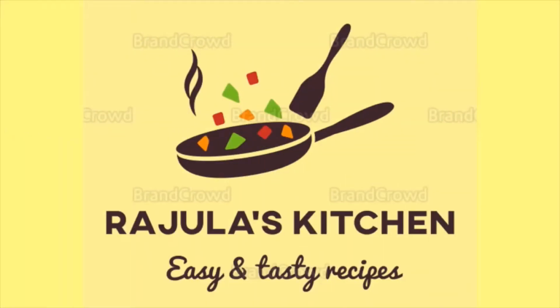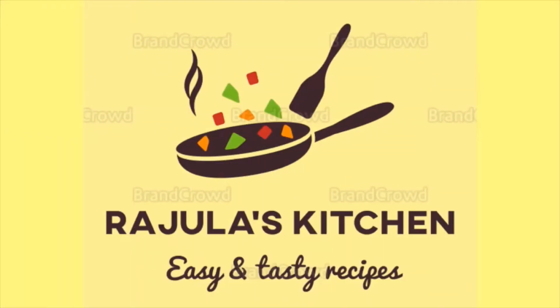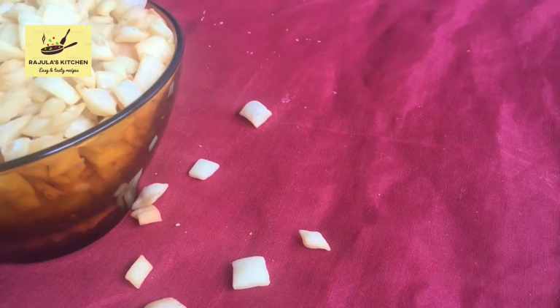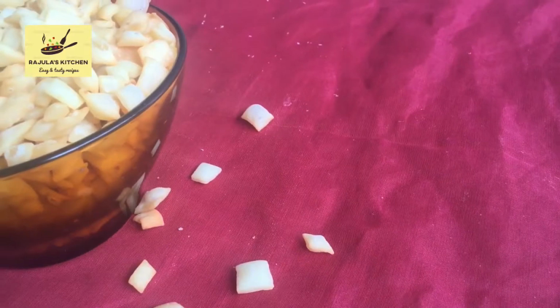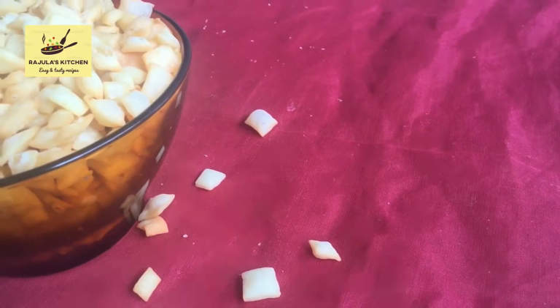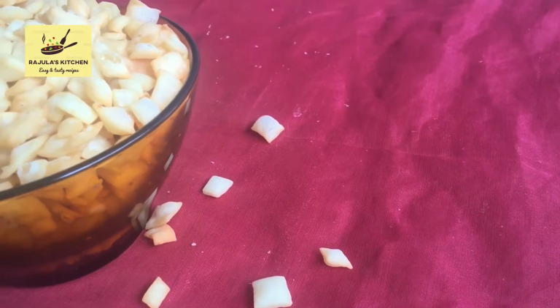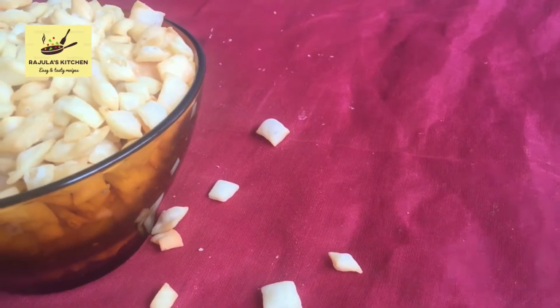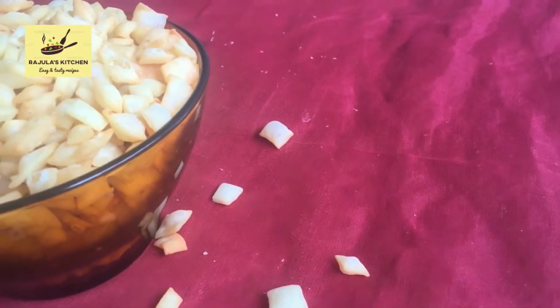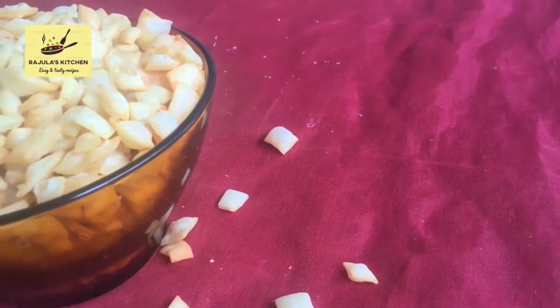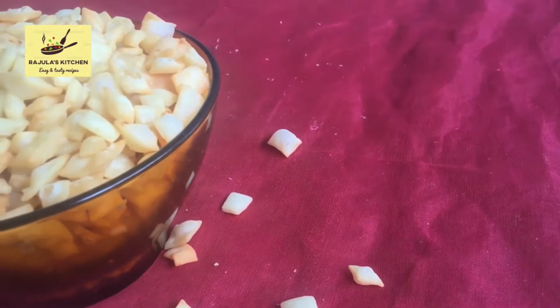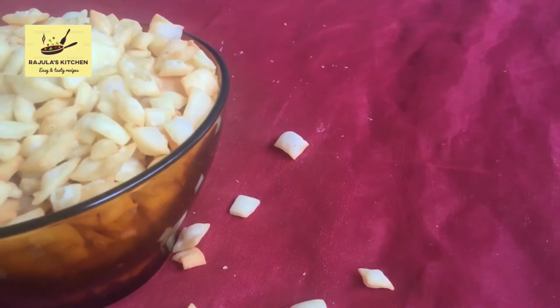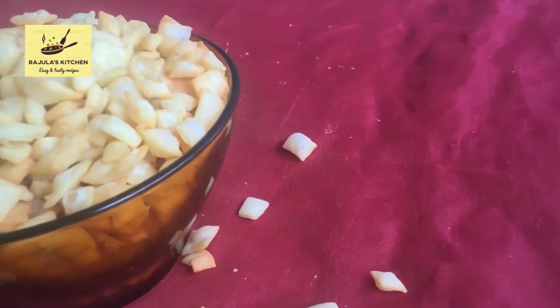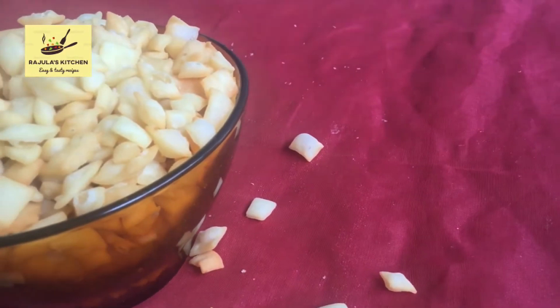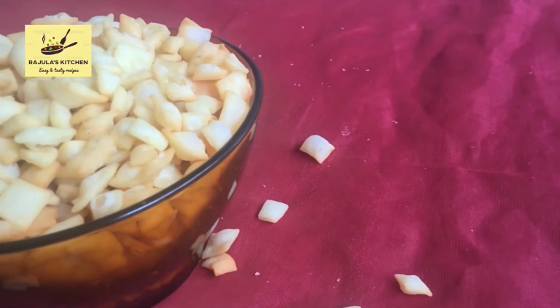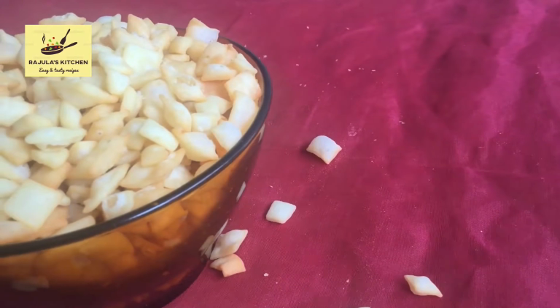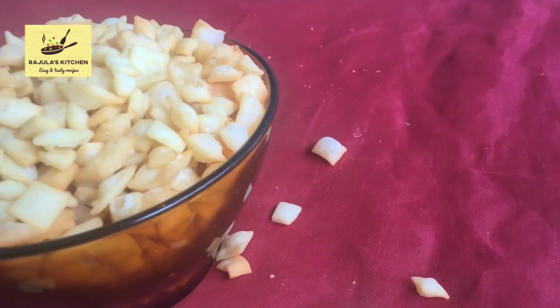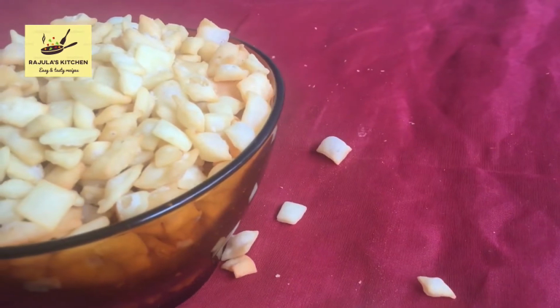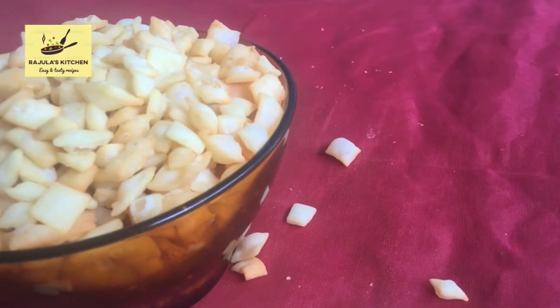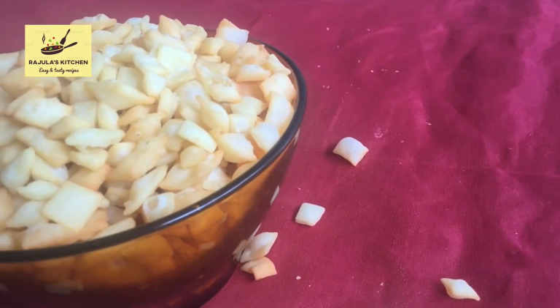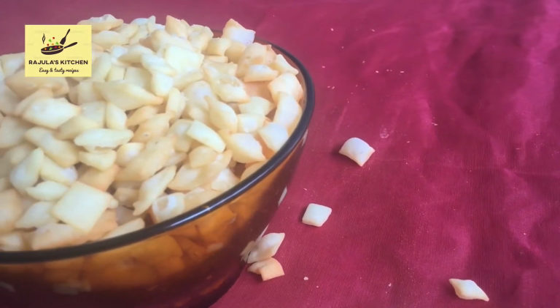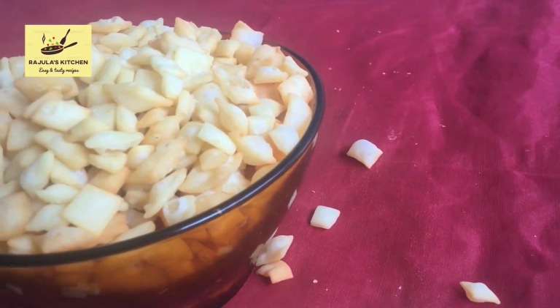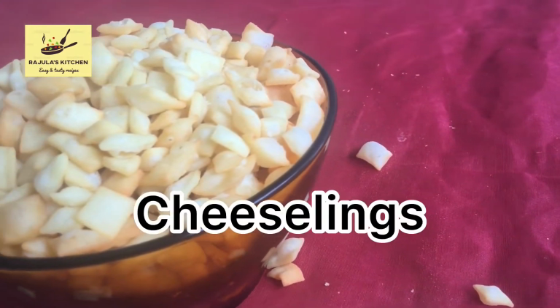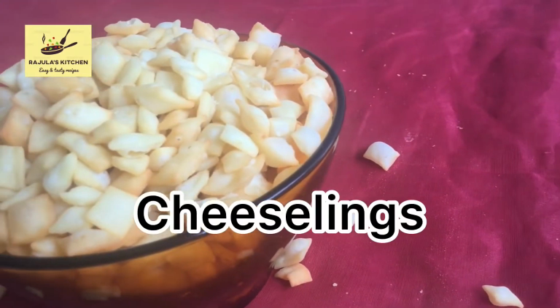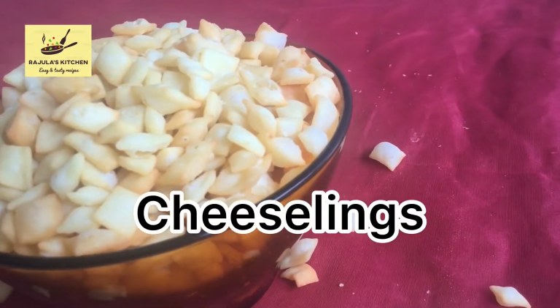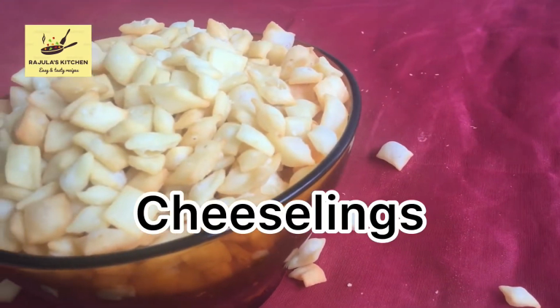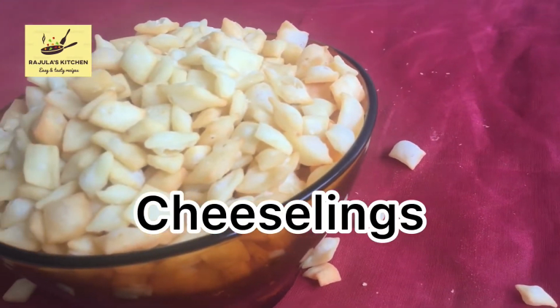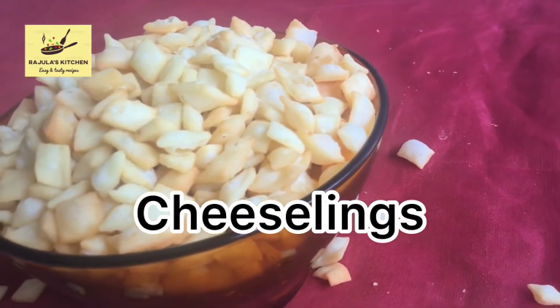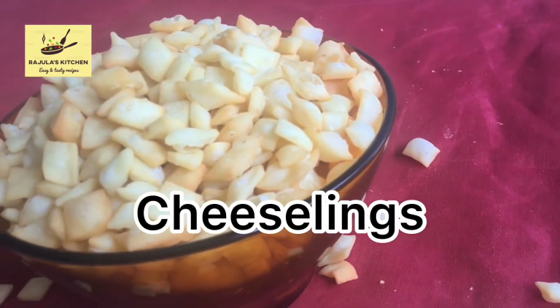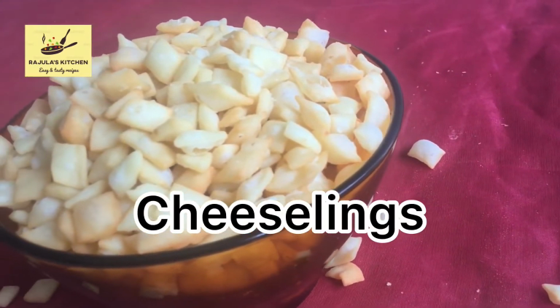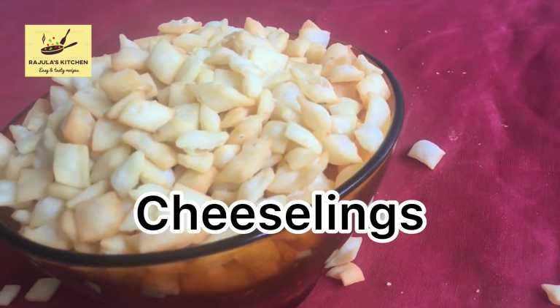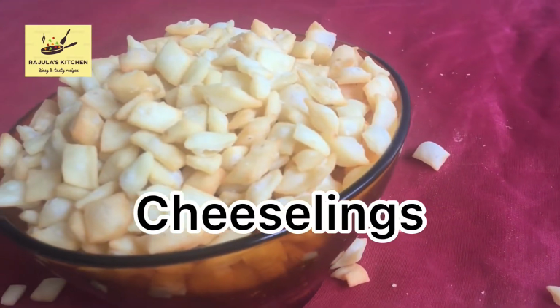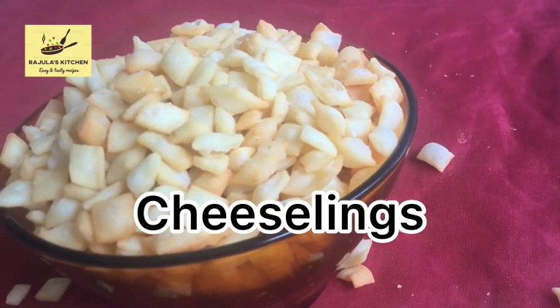Hi, welcome to my channel. This is a snack recipe: cheese slings.